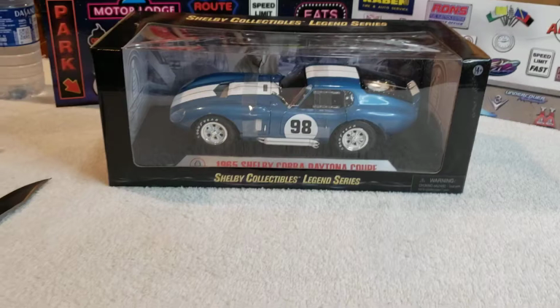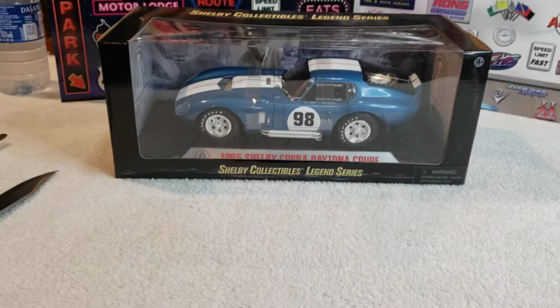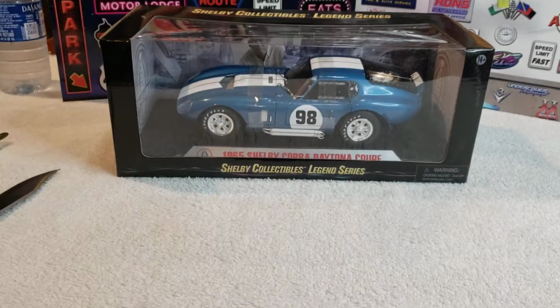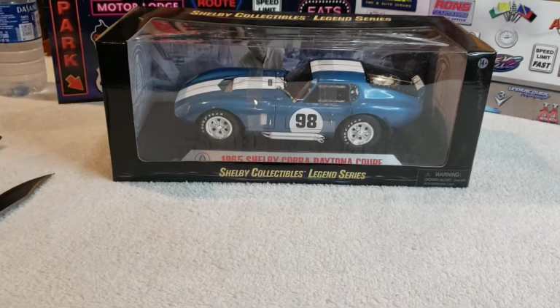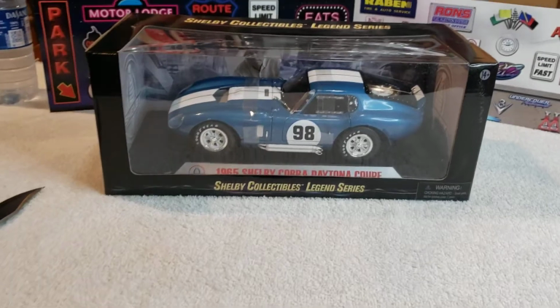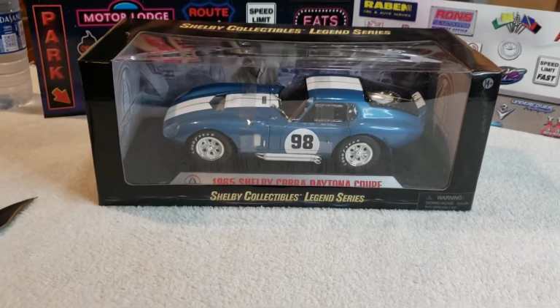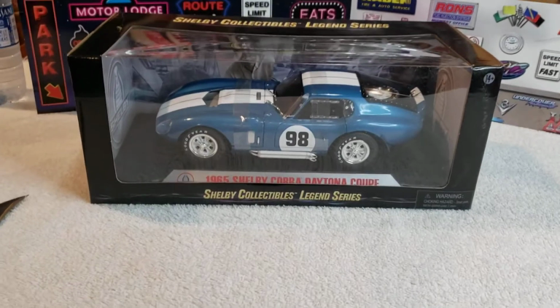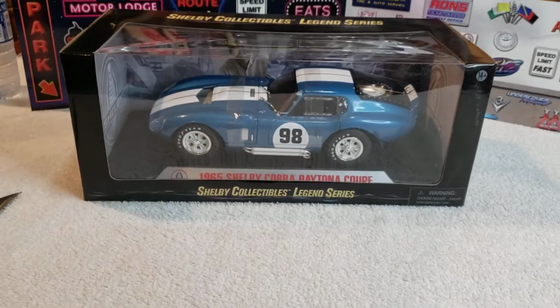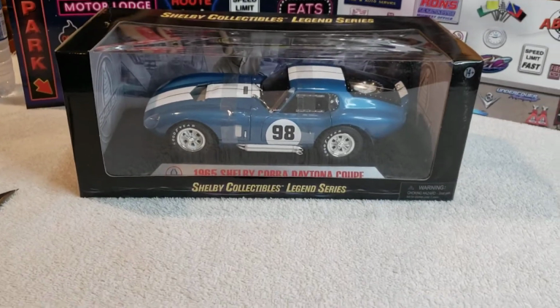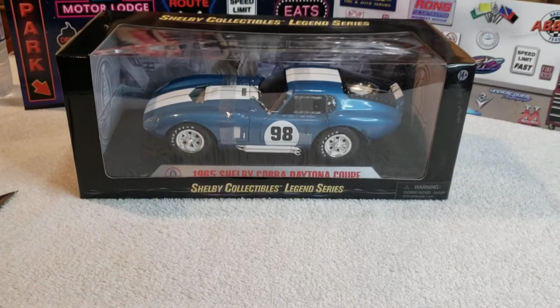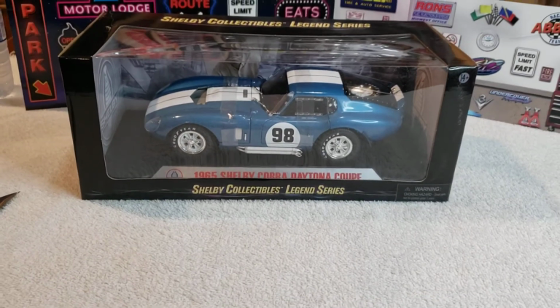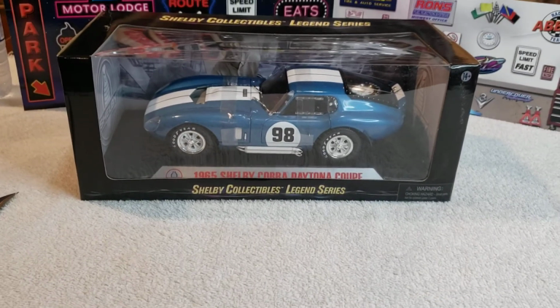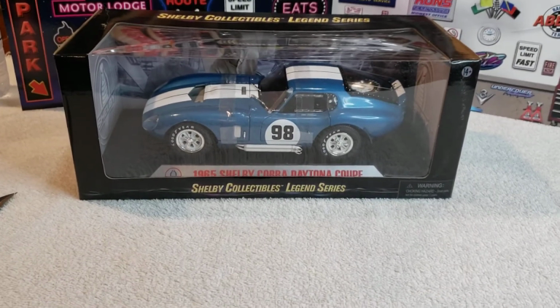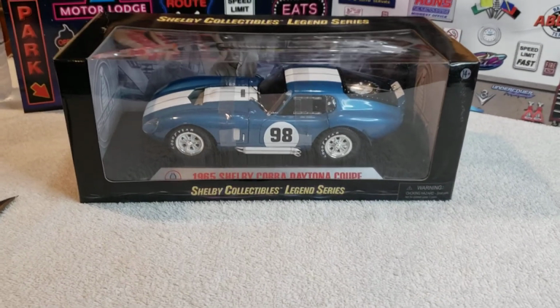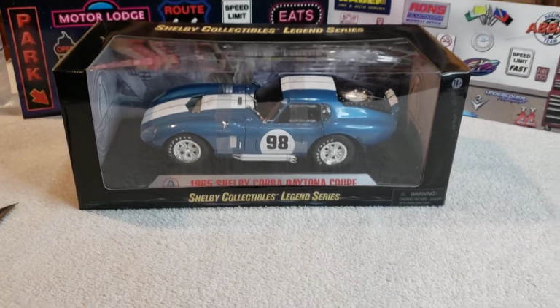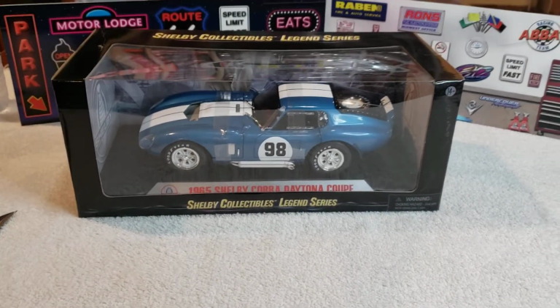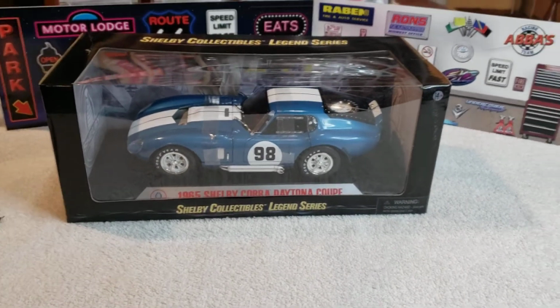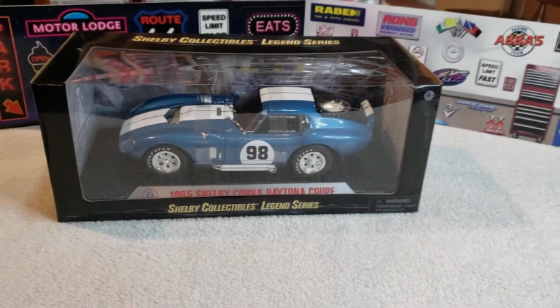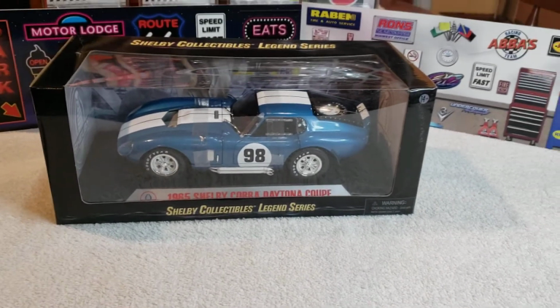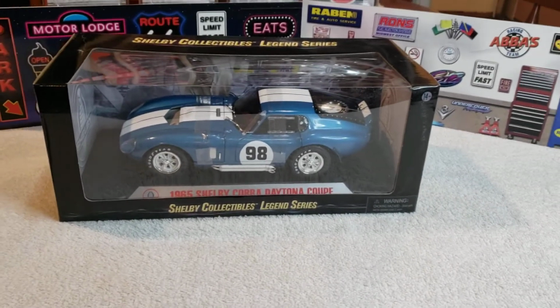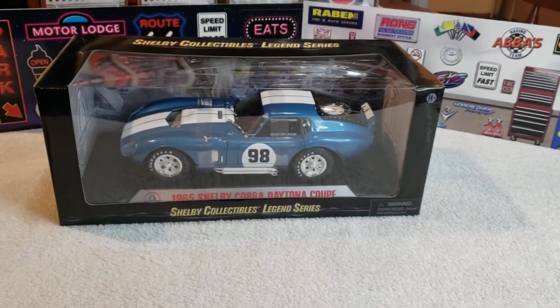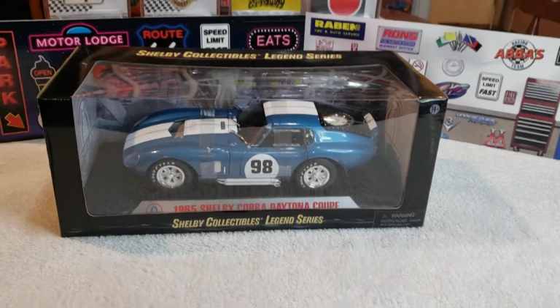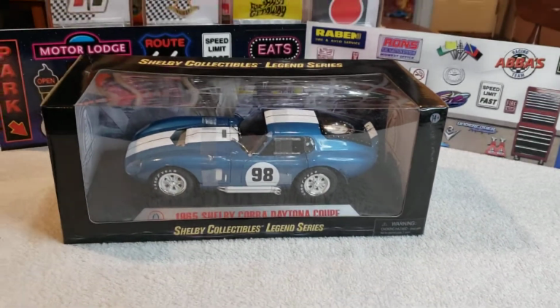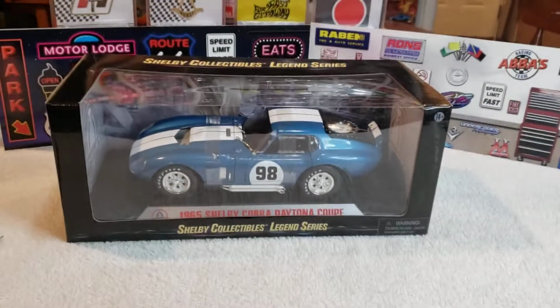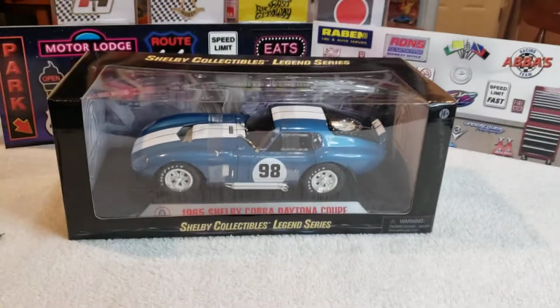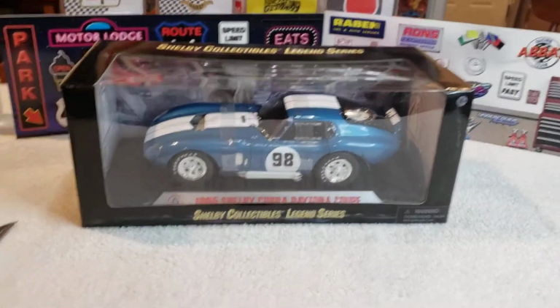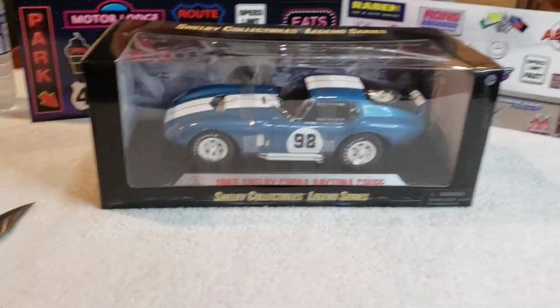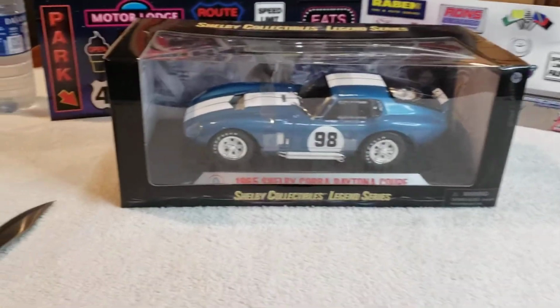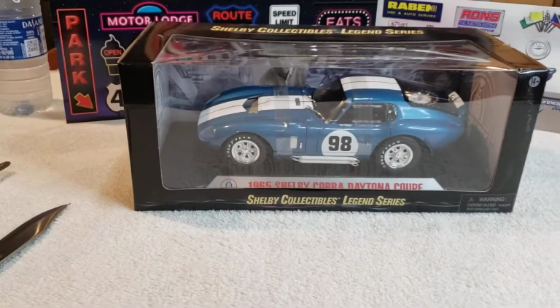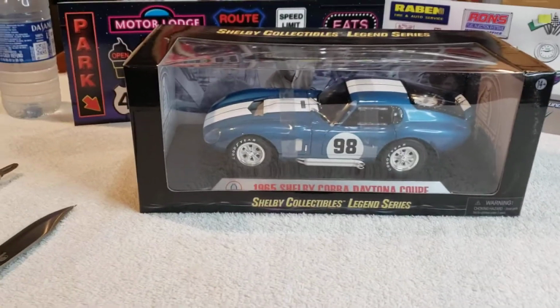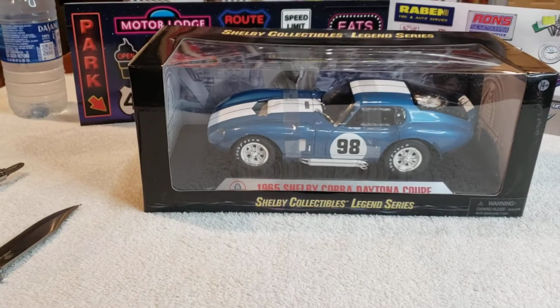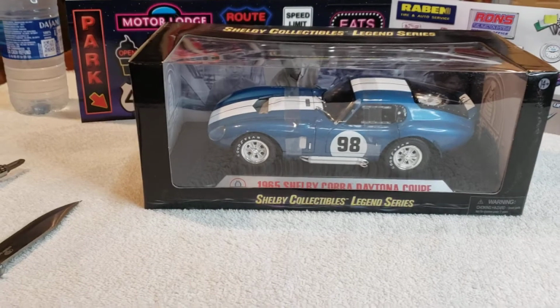Hey, hey, hey. It's Hot Wheels. Morning. How's everybody doing?